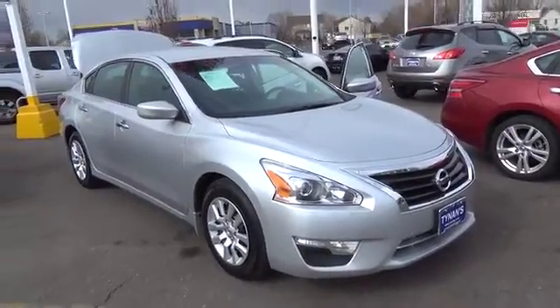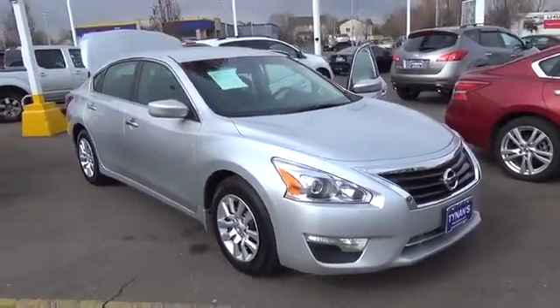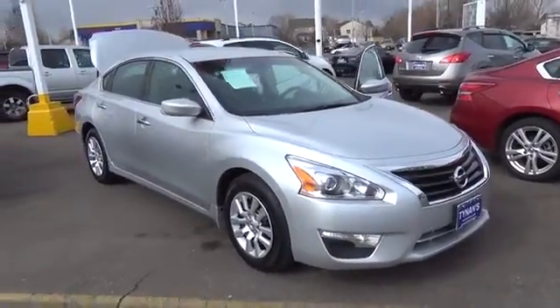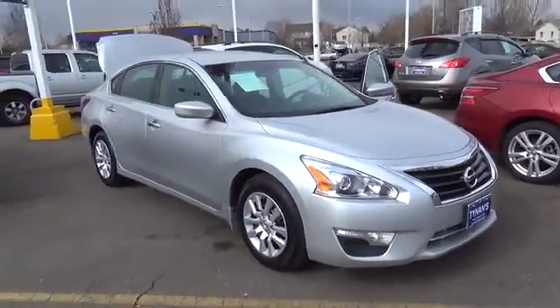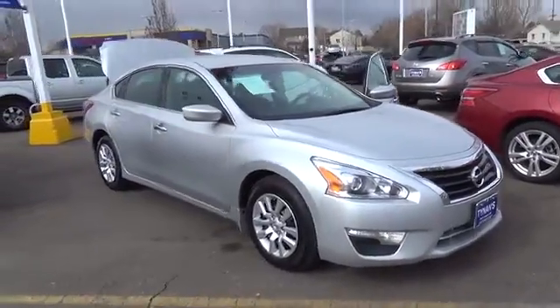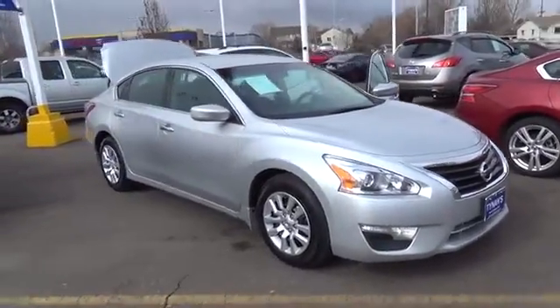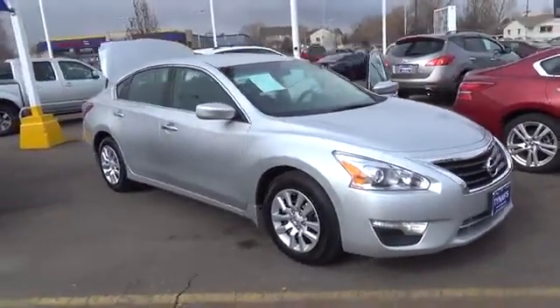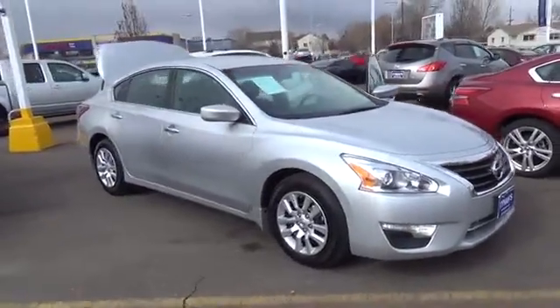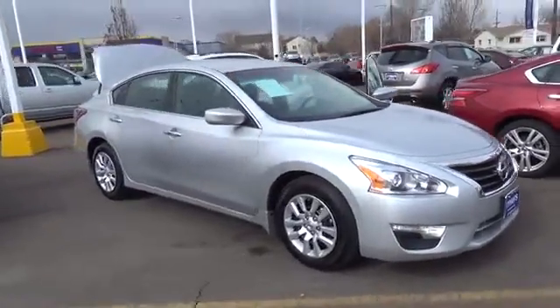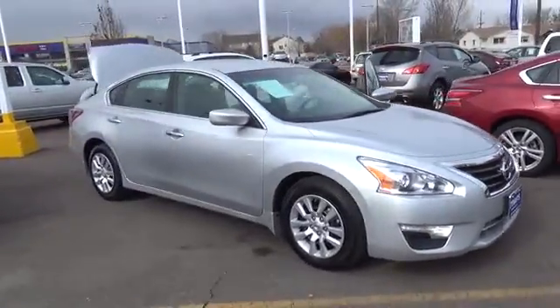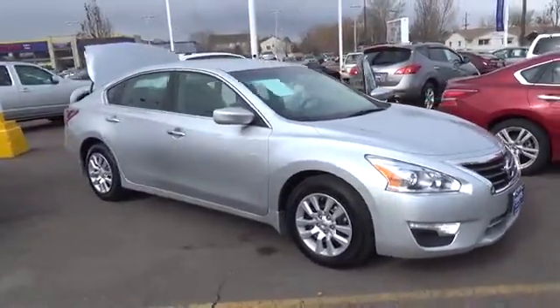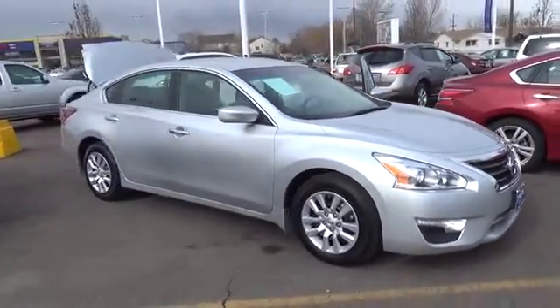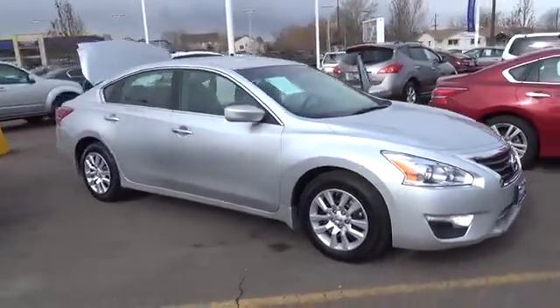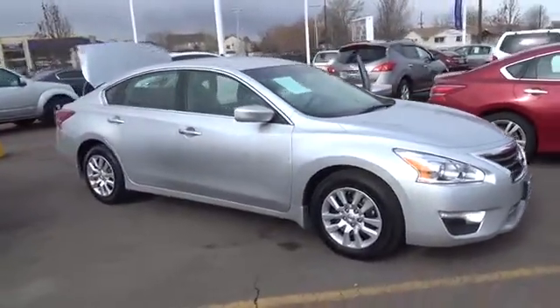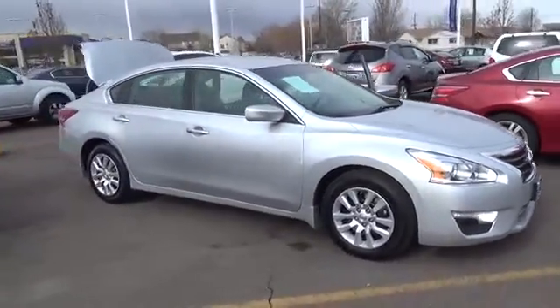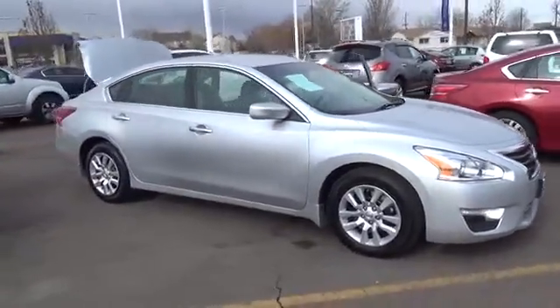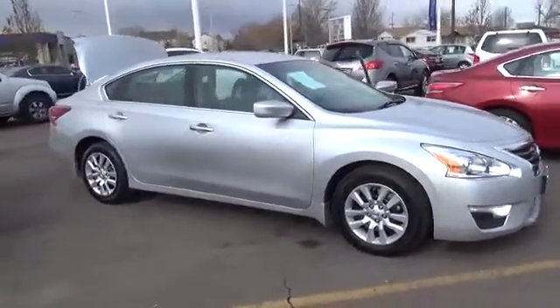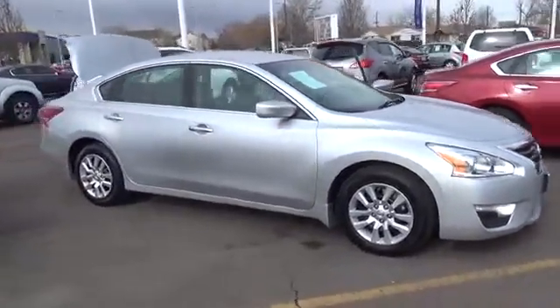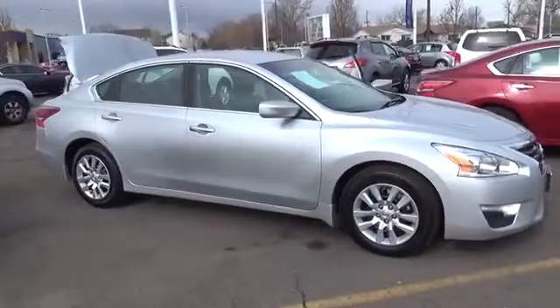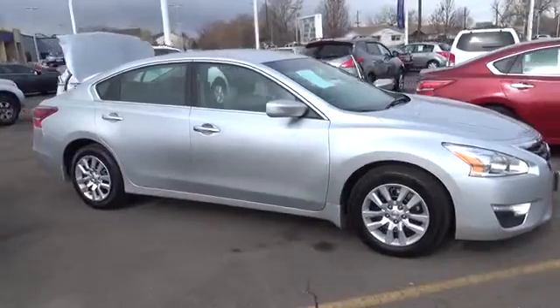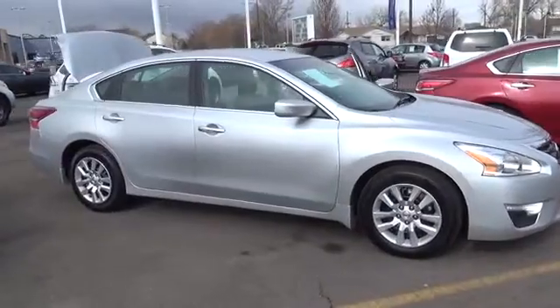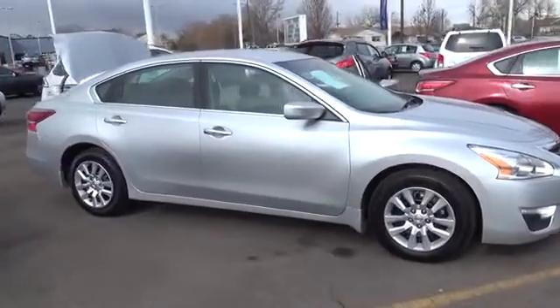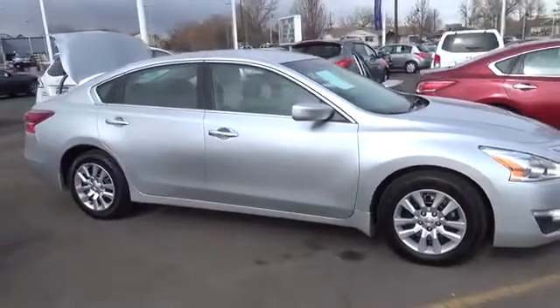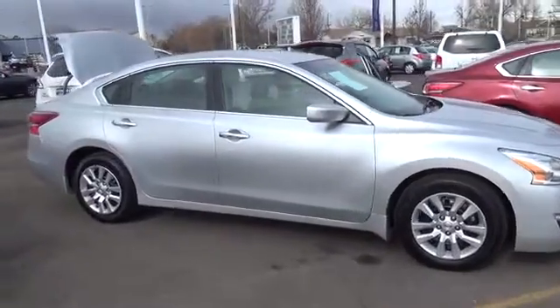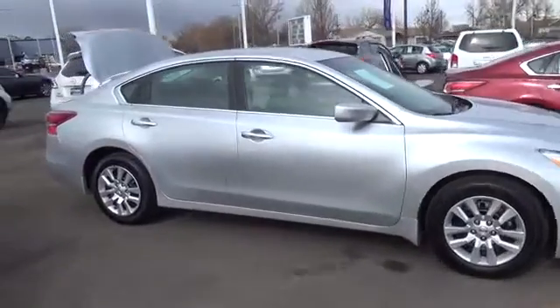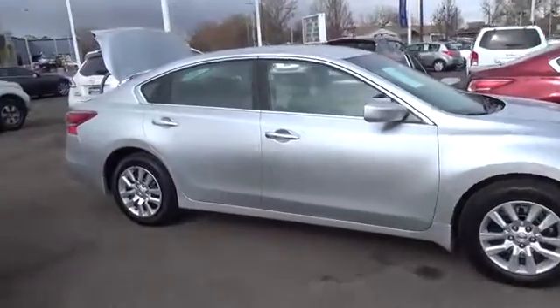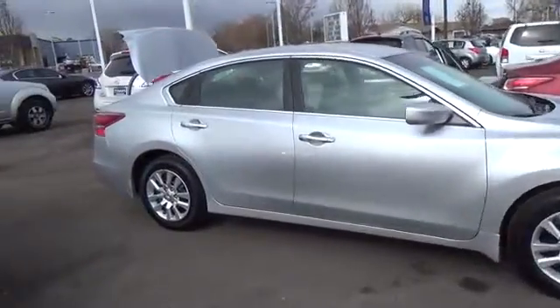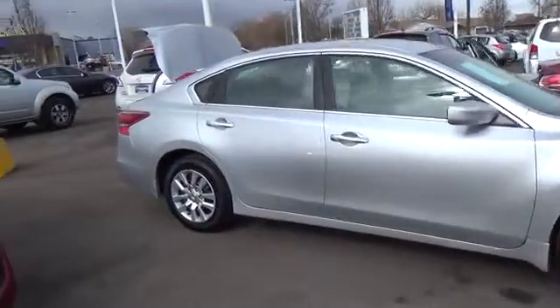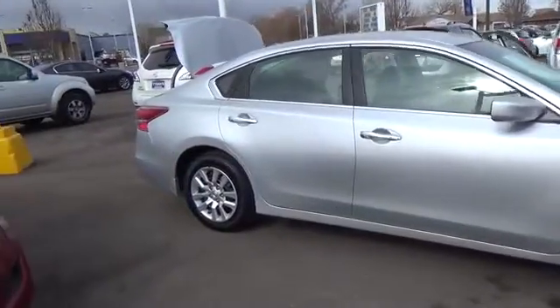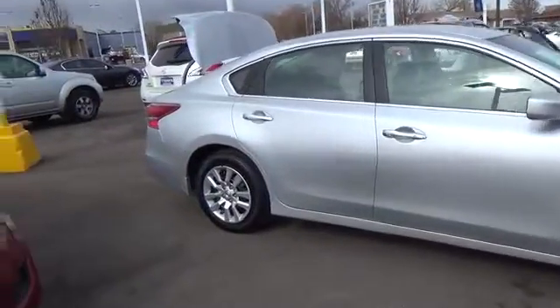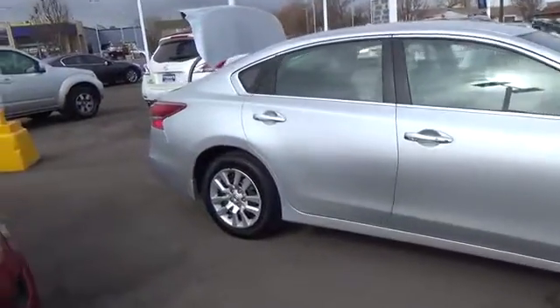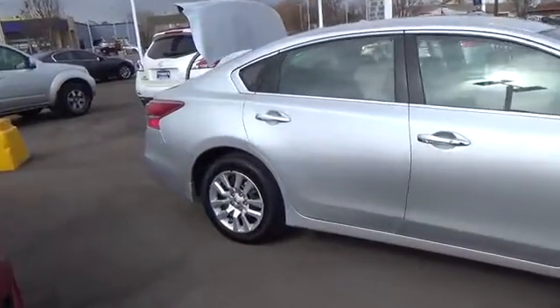Meet our 2013 Altima 2.5, shown off in brilliant silver.